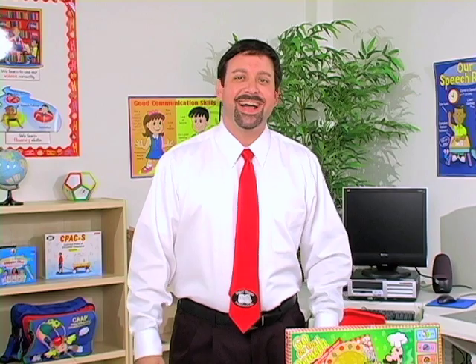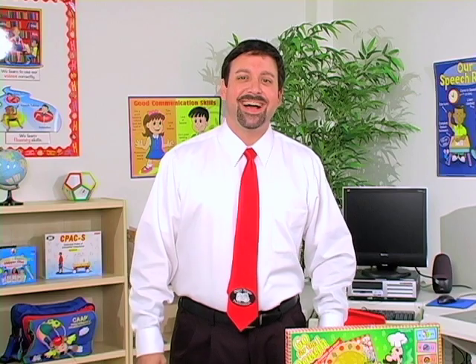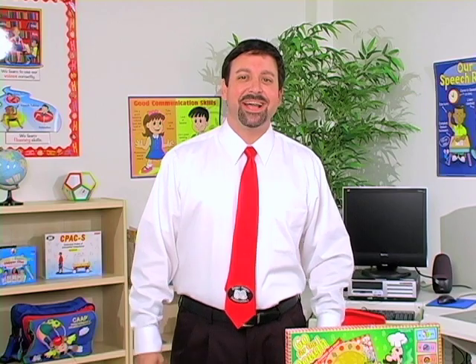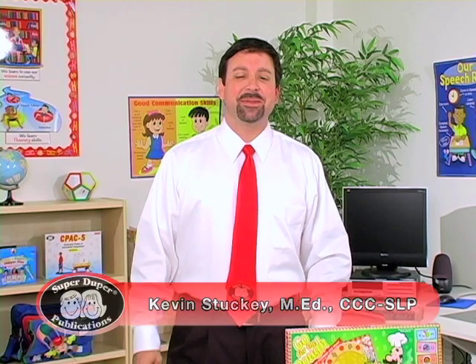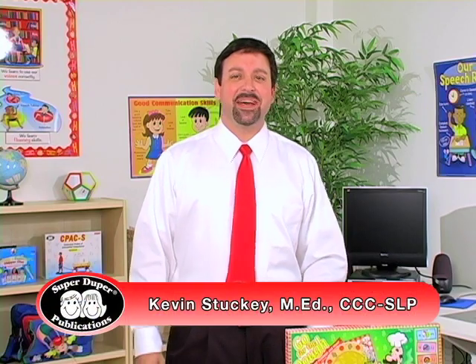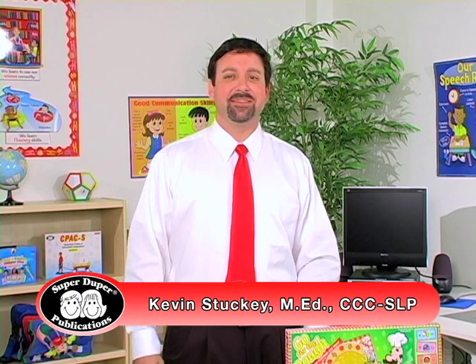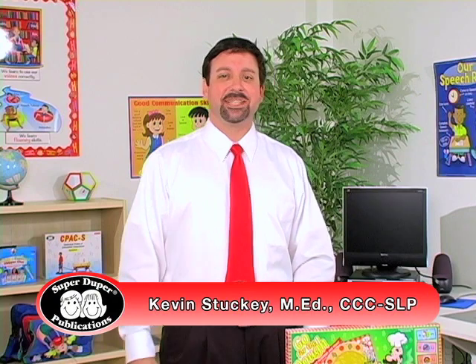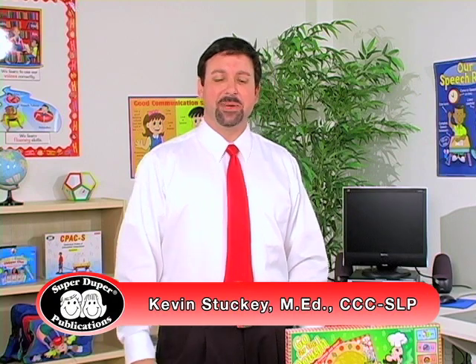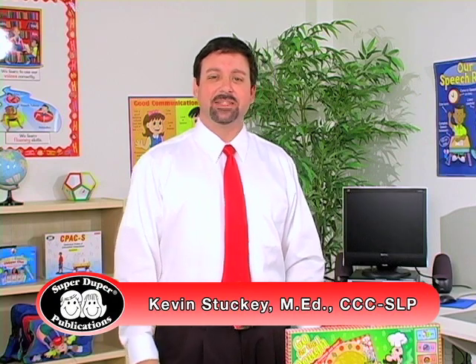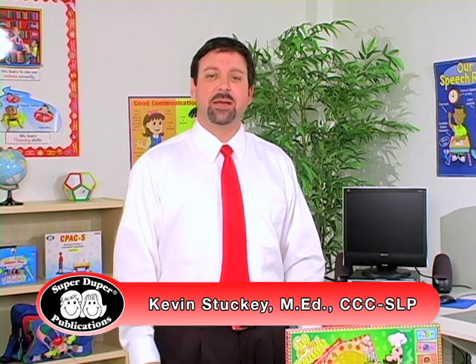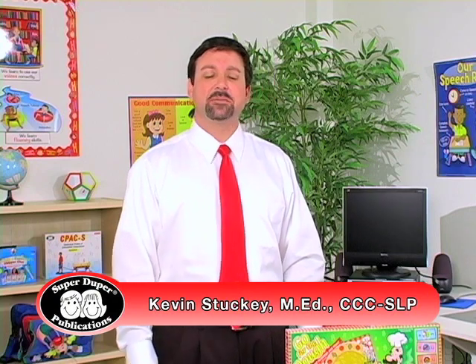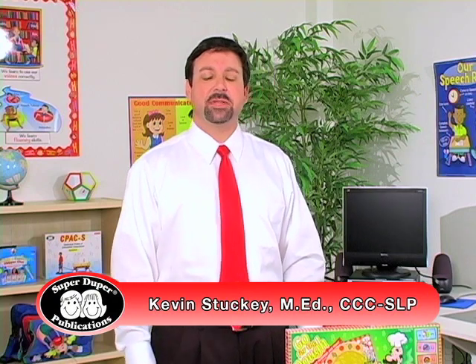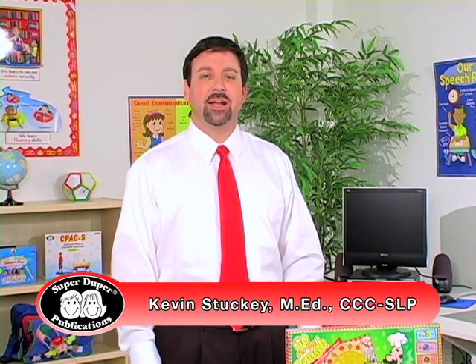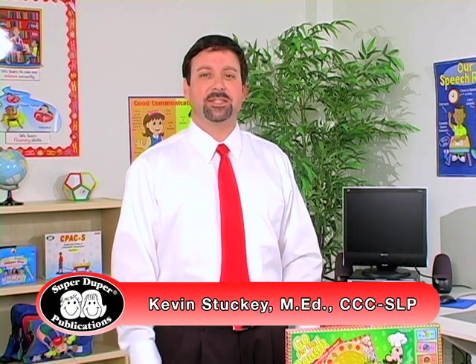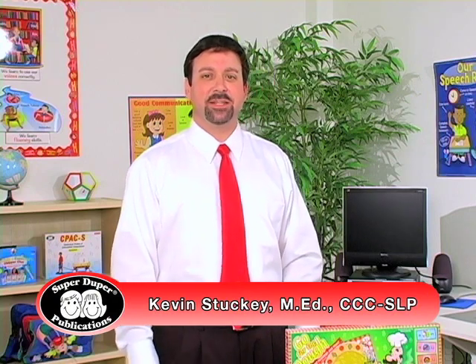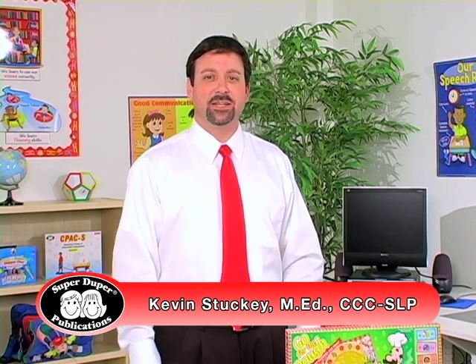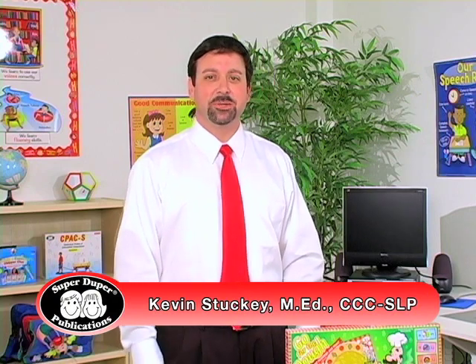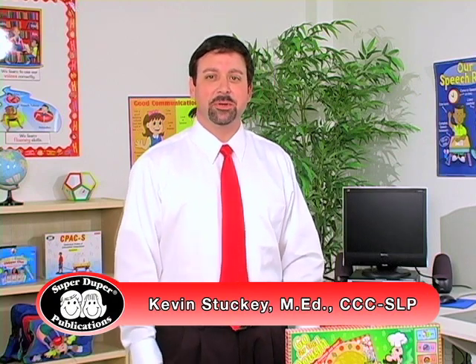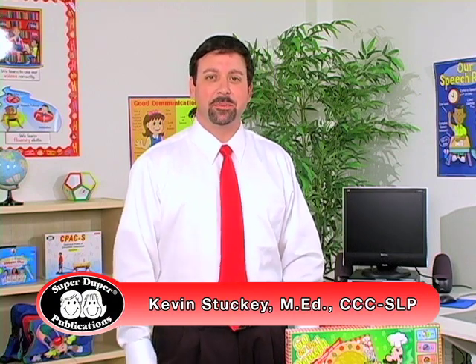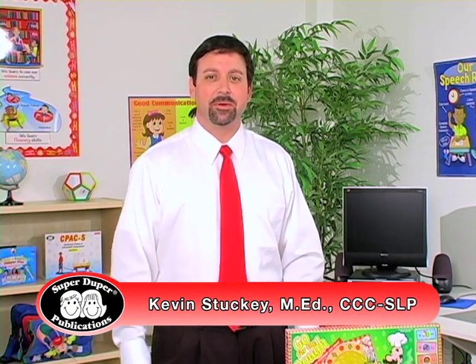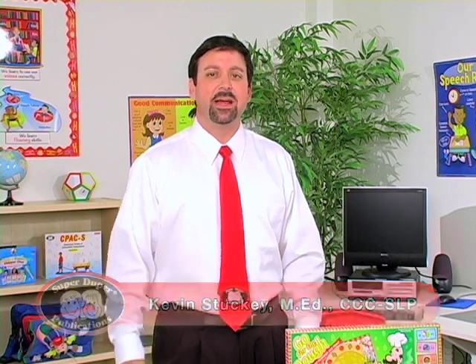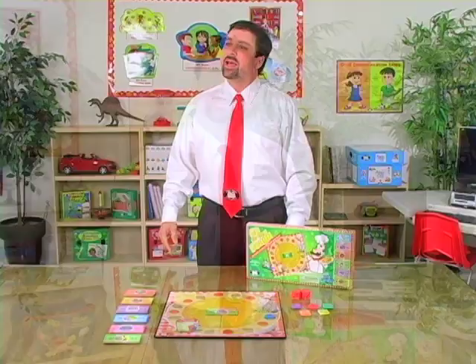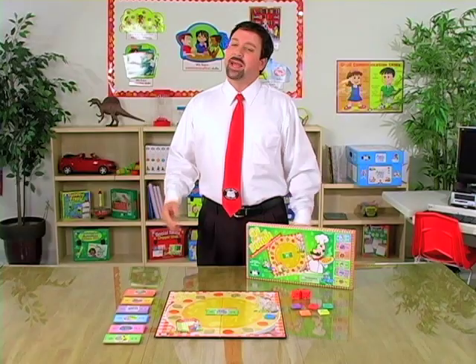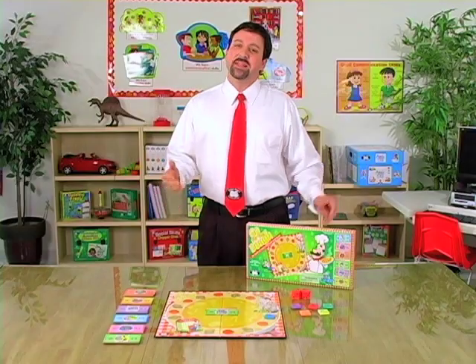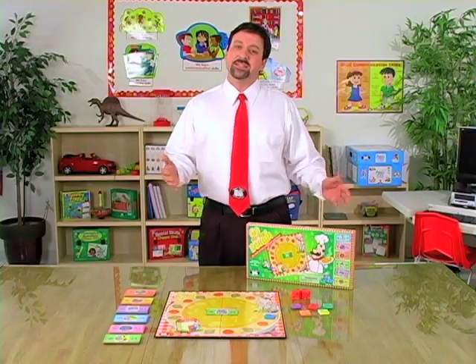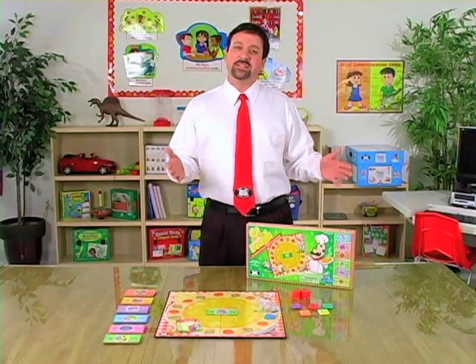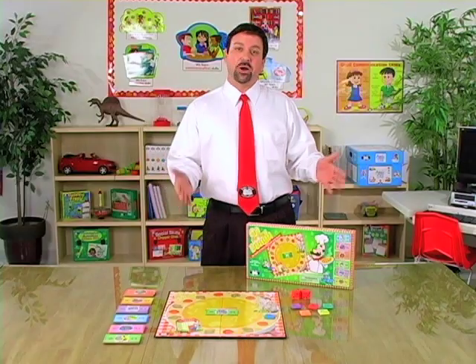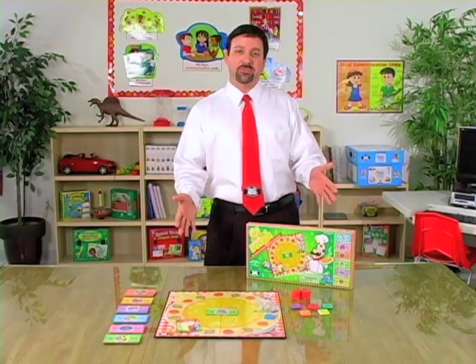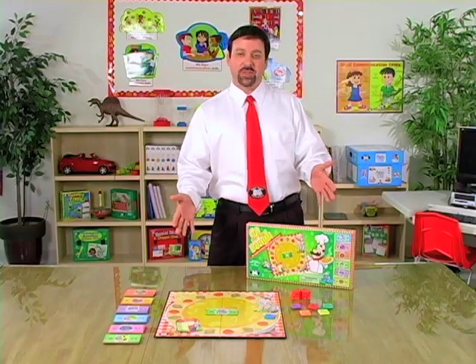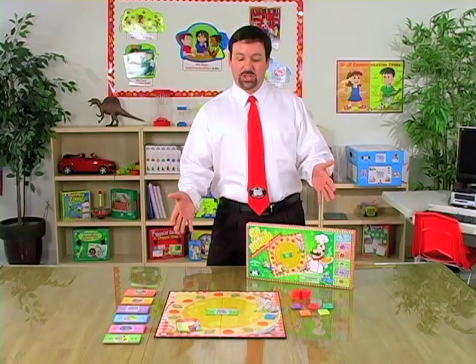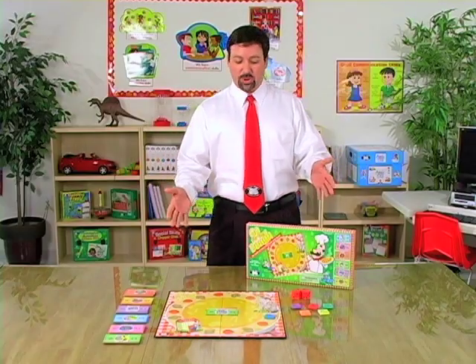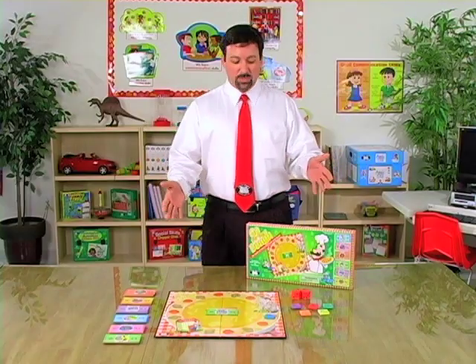Hi, I'm Kevin, a speech-language pathologist here at SuperDuper, and this is Go for the Doe.